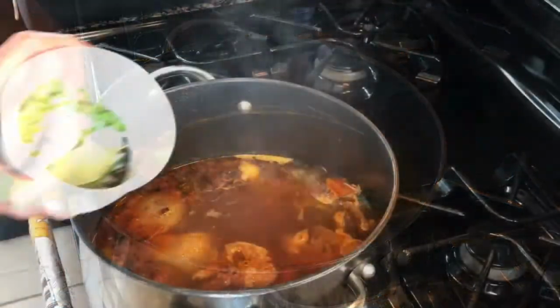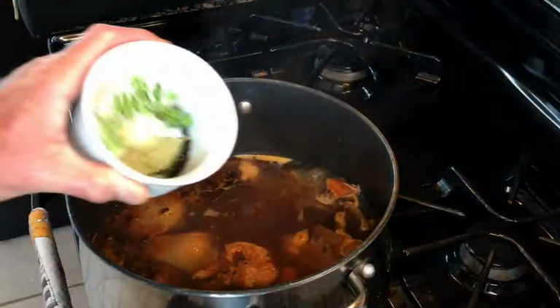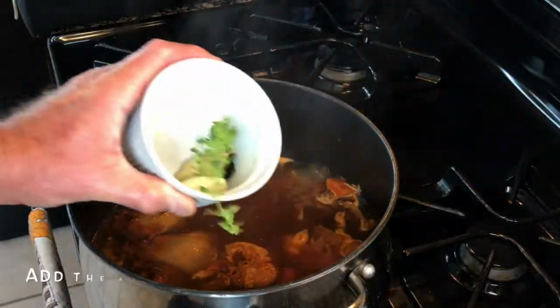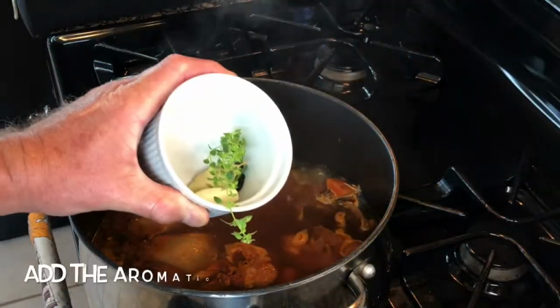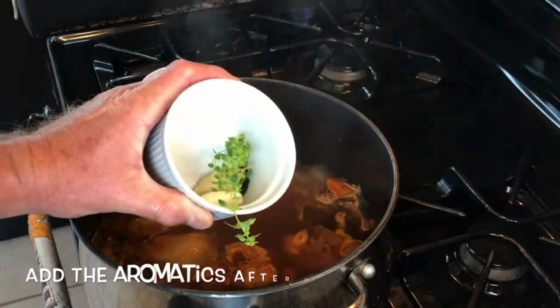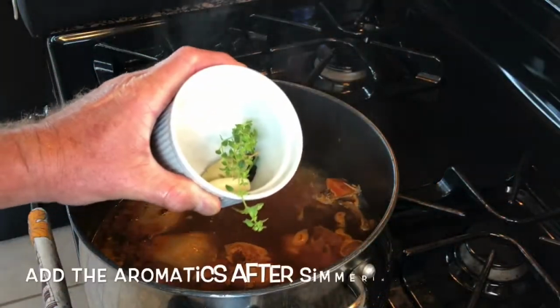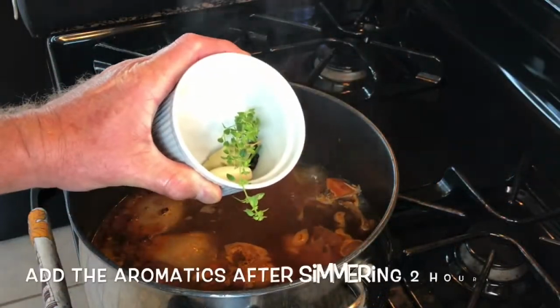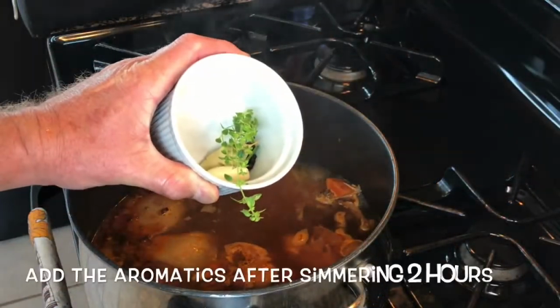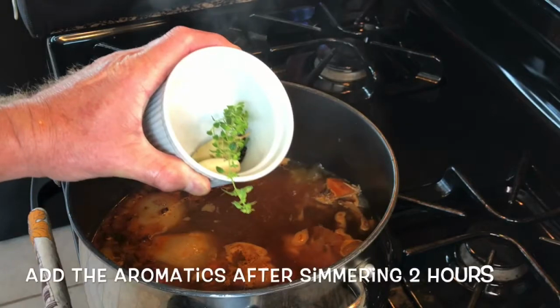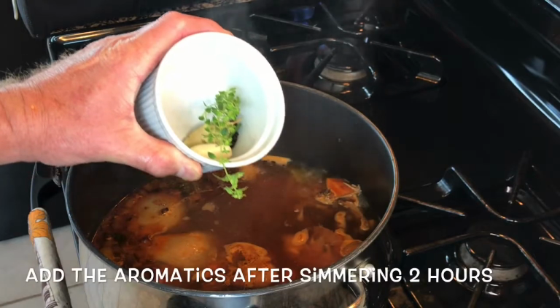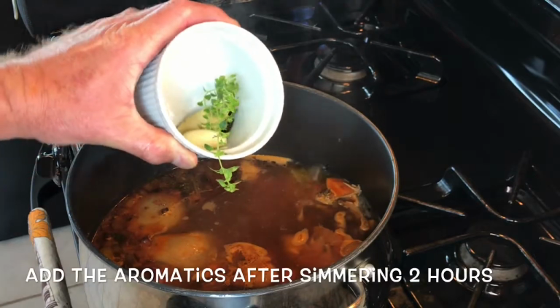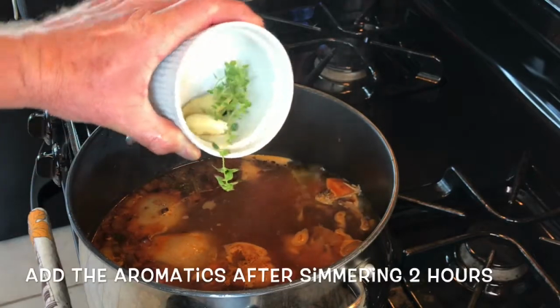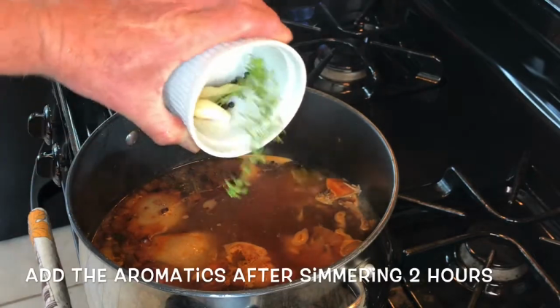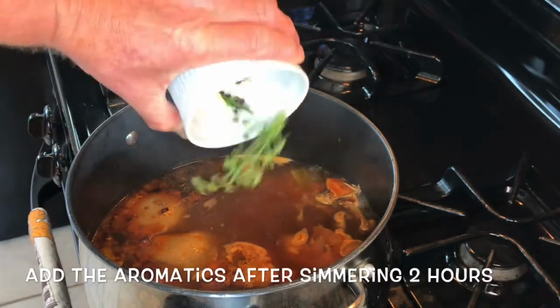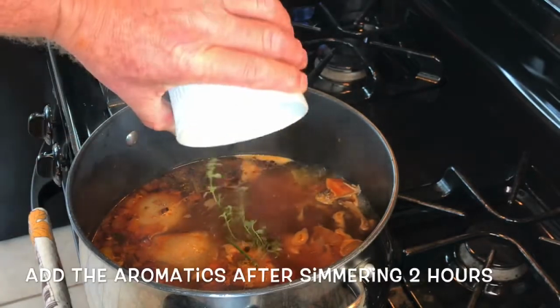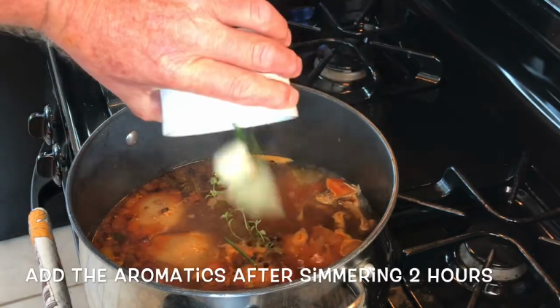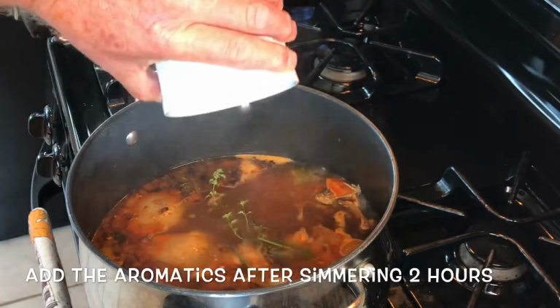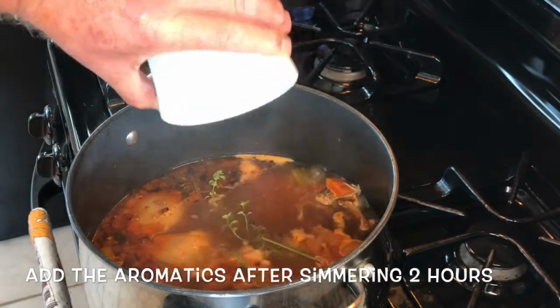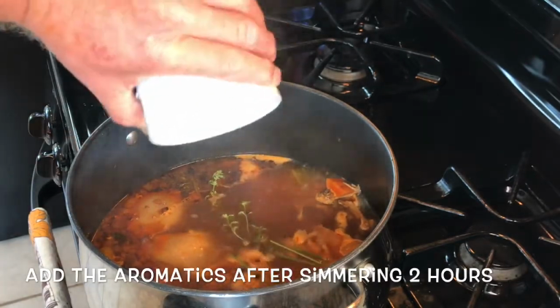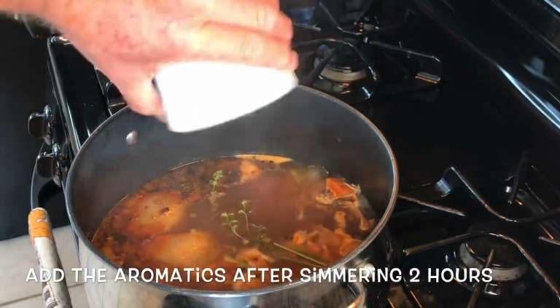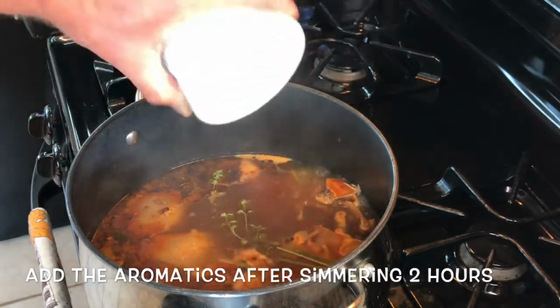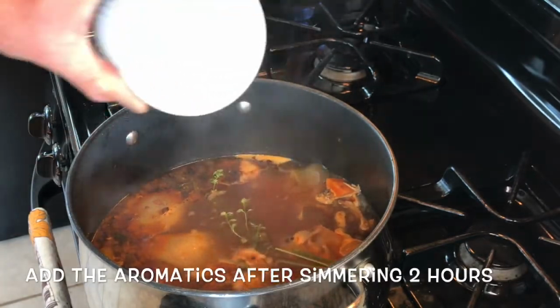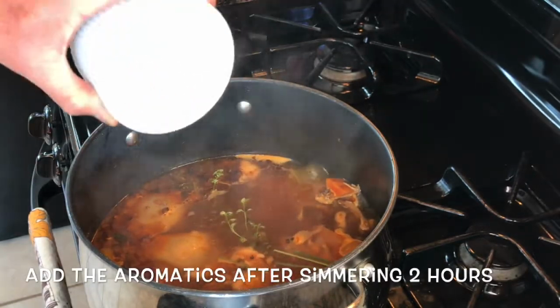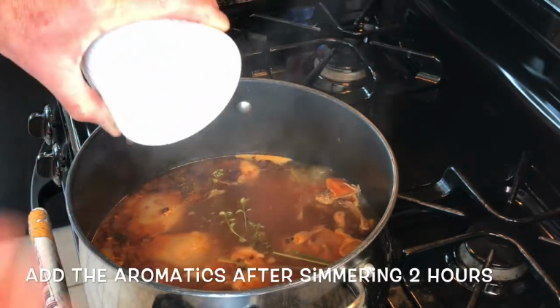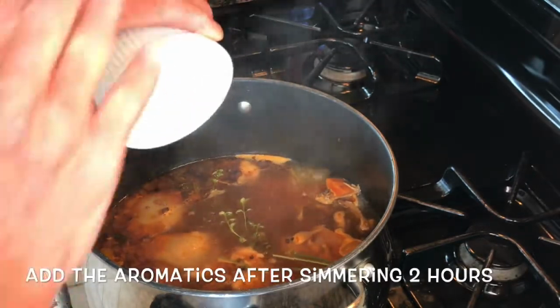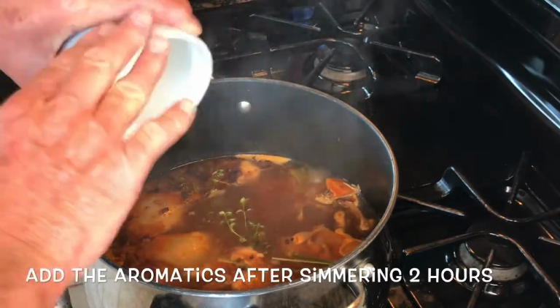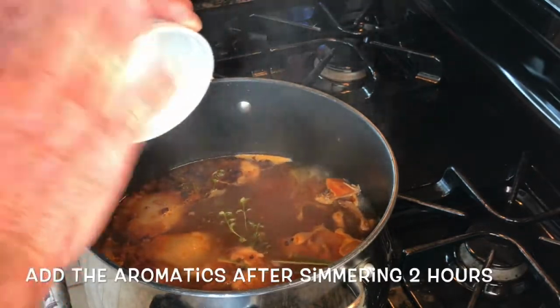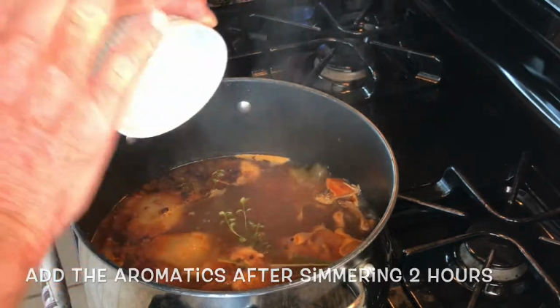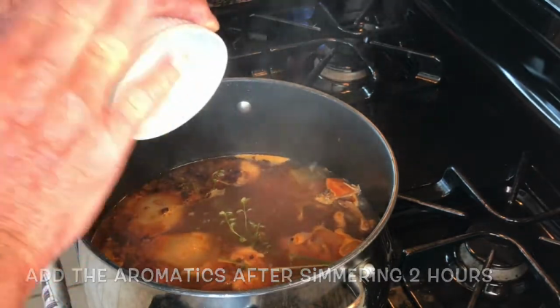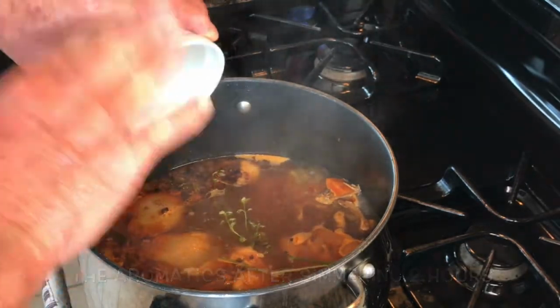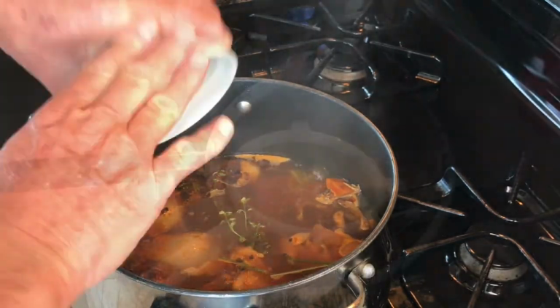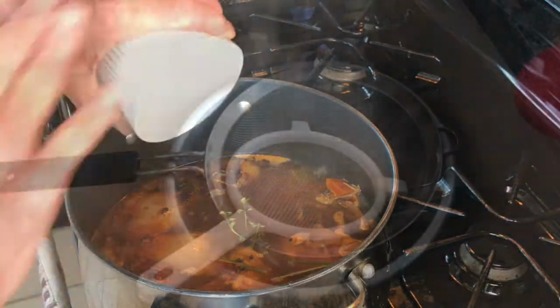After simmering for two hours, it's time to add the sachet d'épice — the aromatics — and those will go for the last 30 minutes.